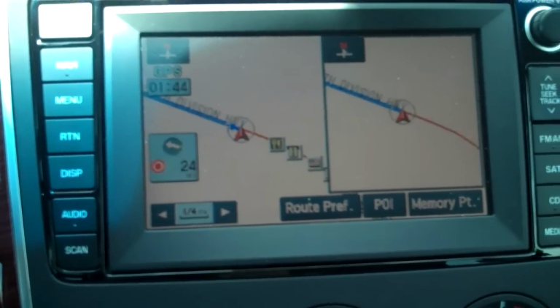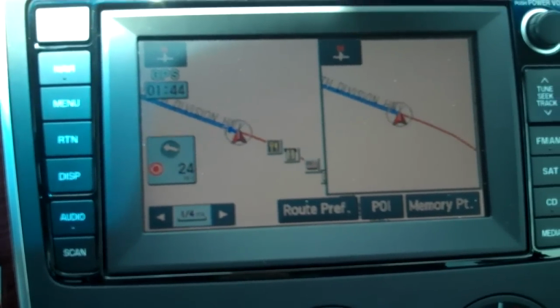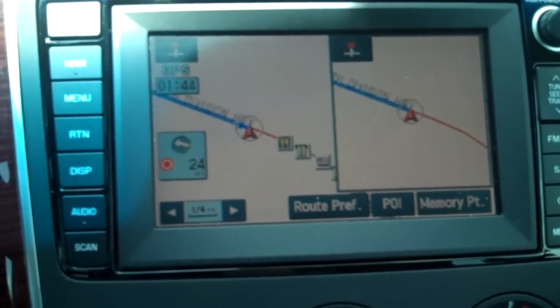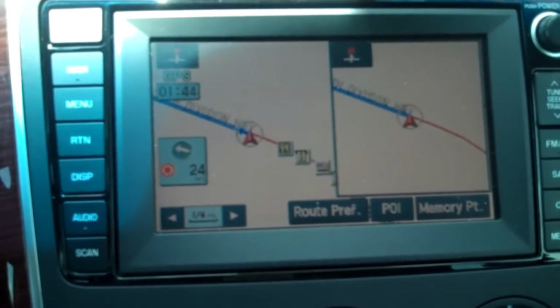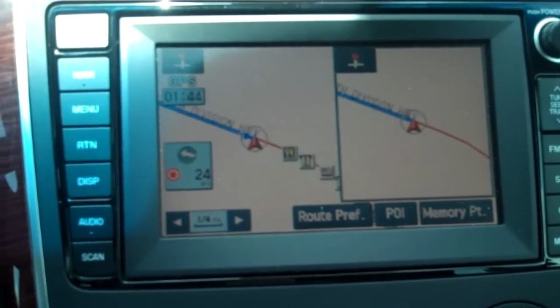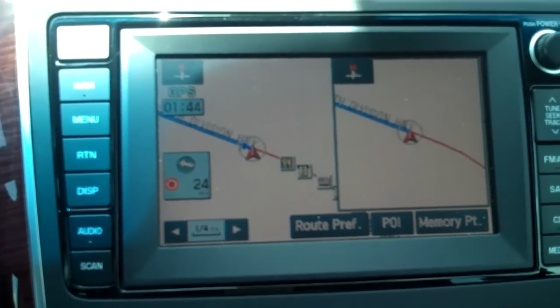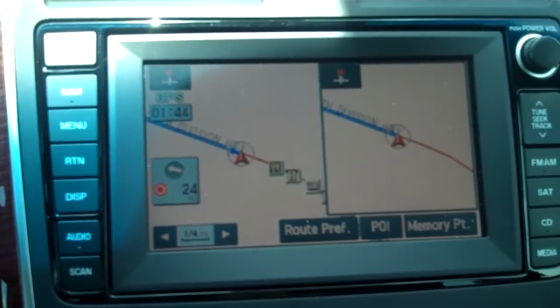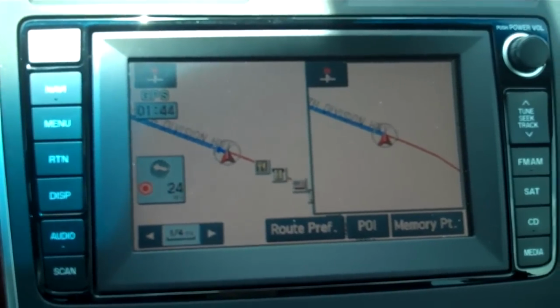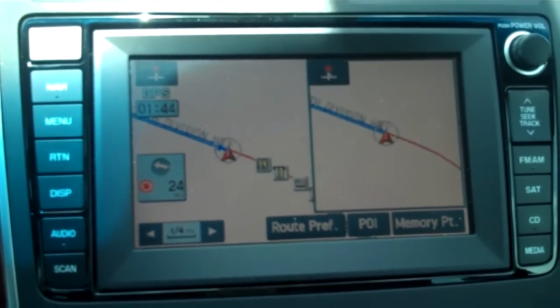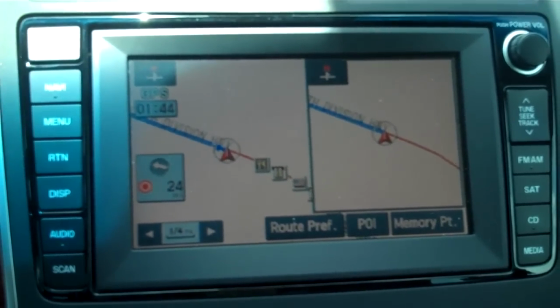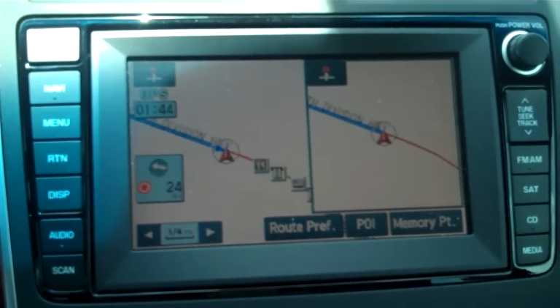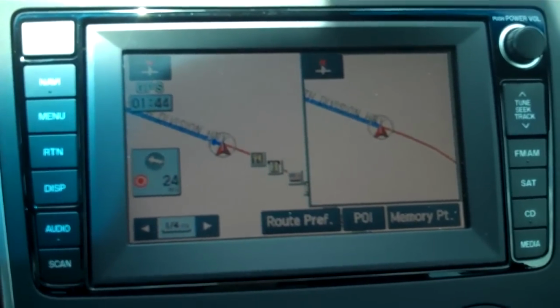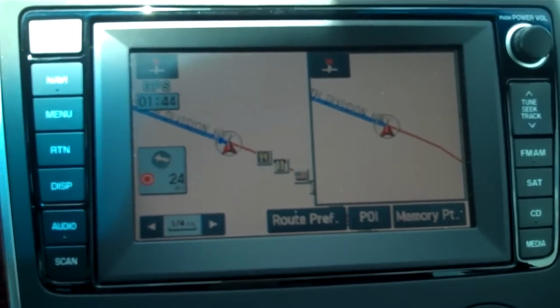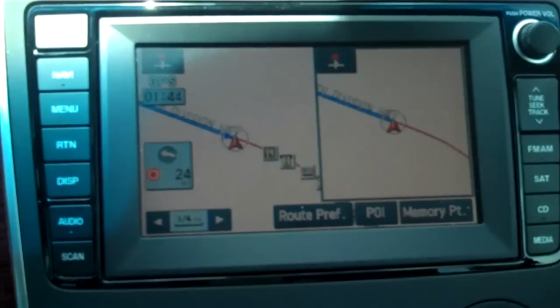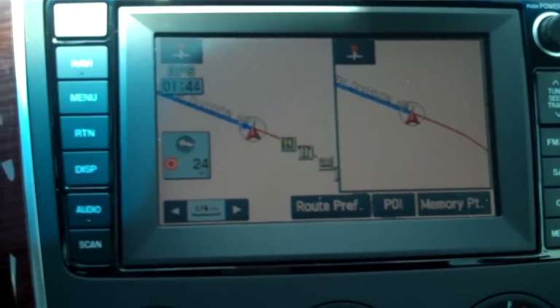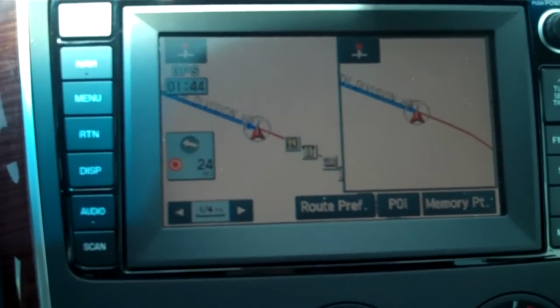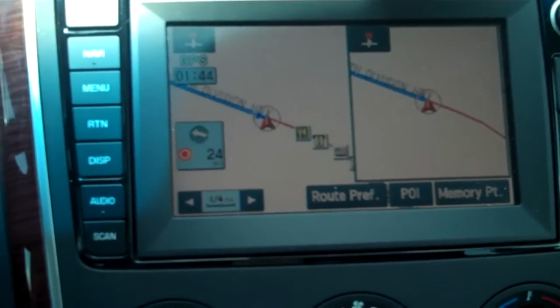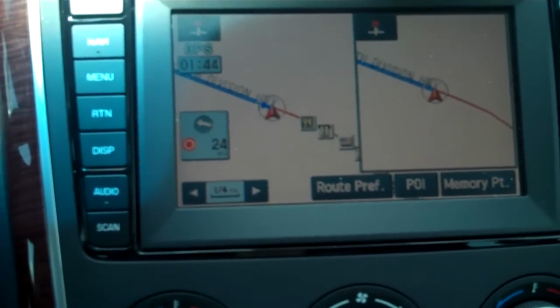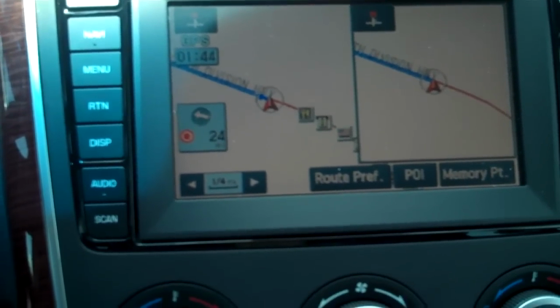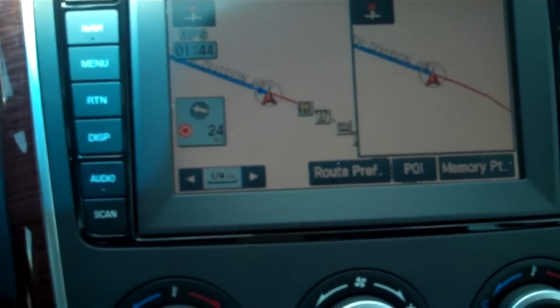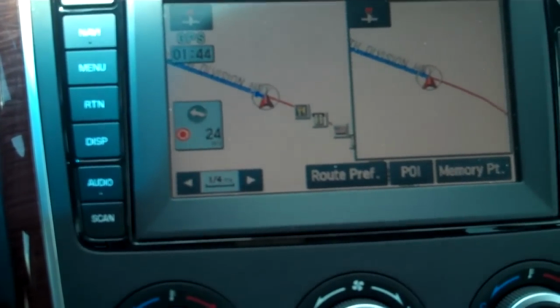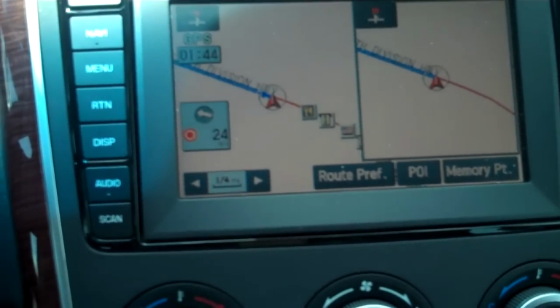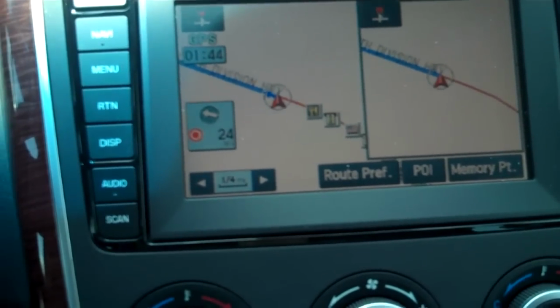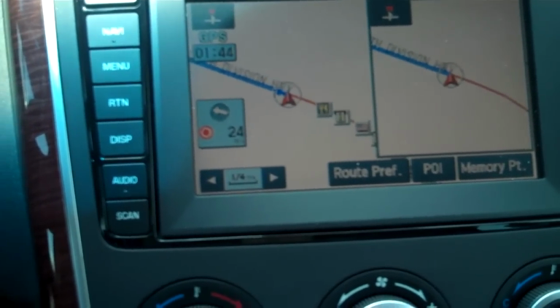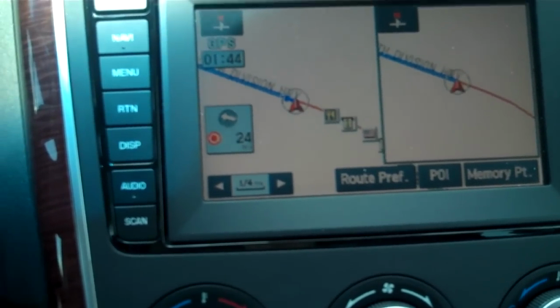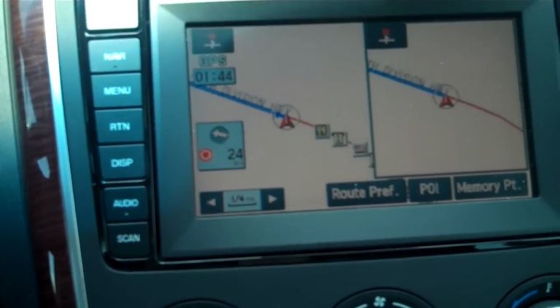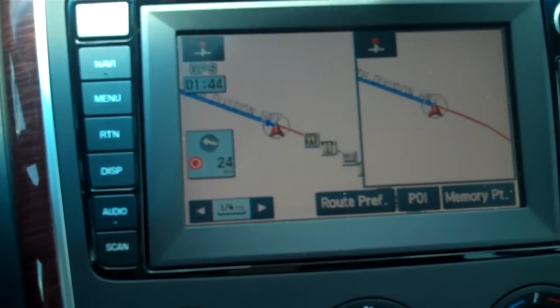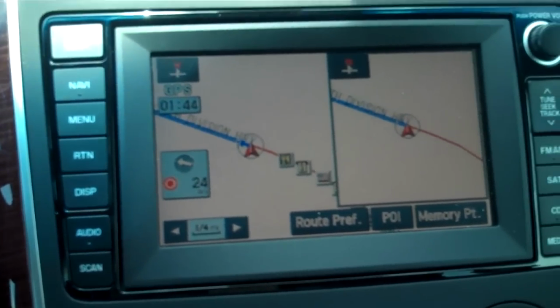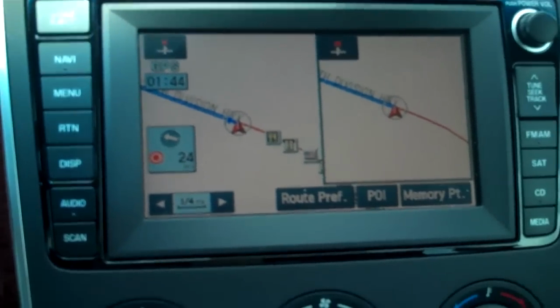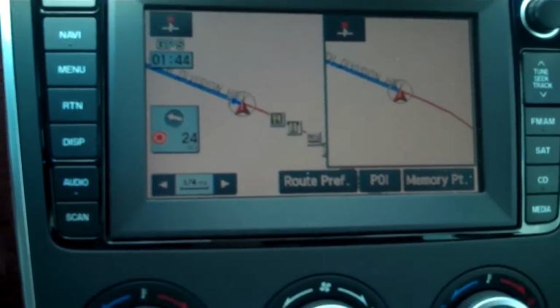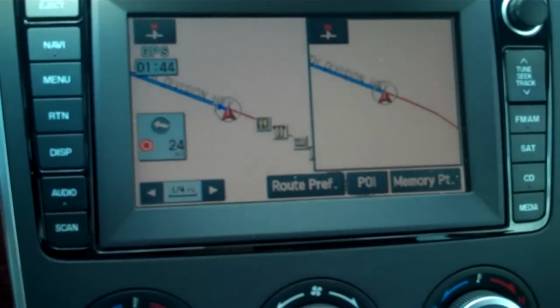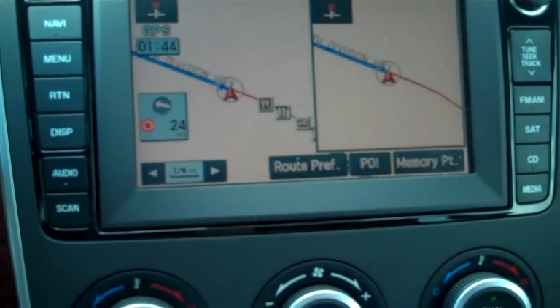The system says: please proceed to the highlighted route. Then the route guidance will start, and it shows you it's about 24 miles.